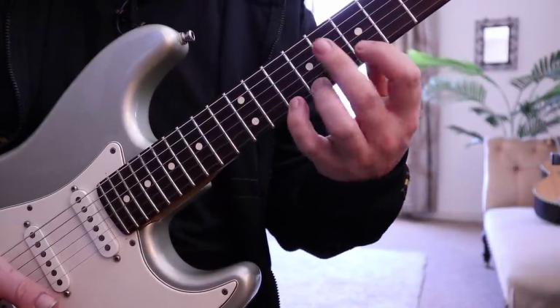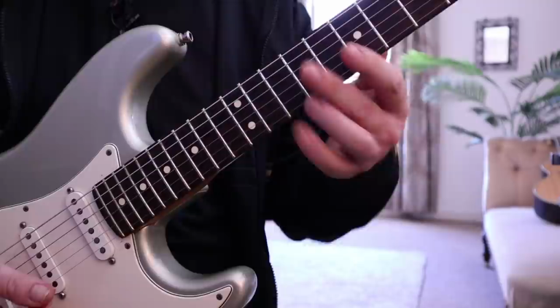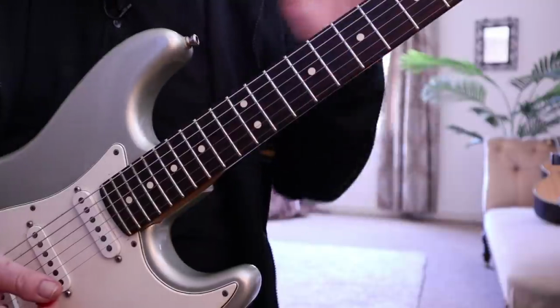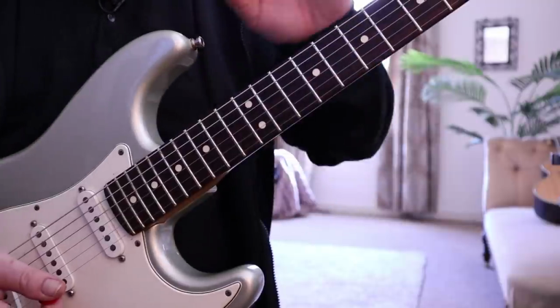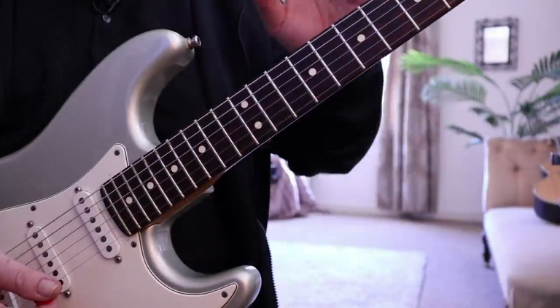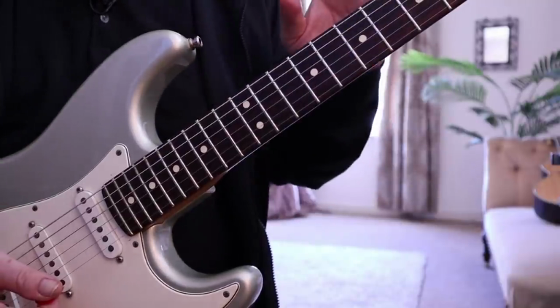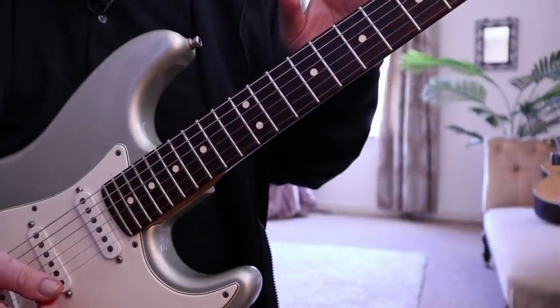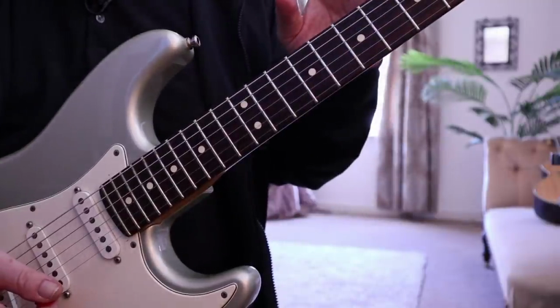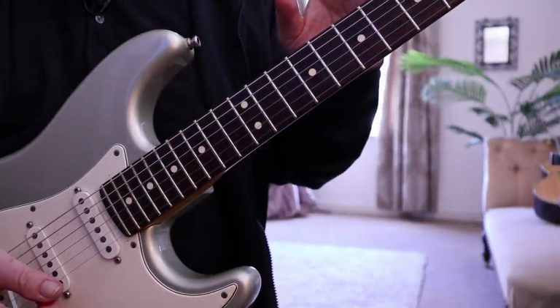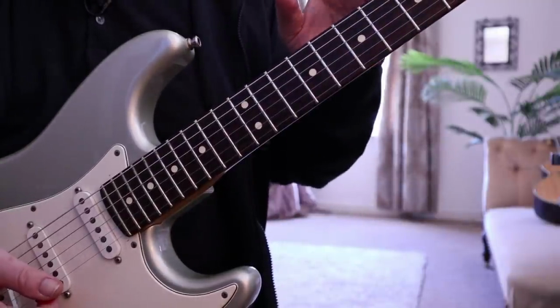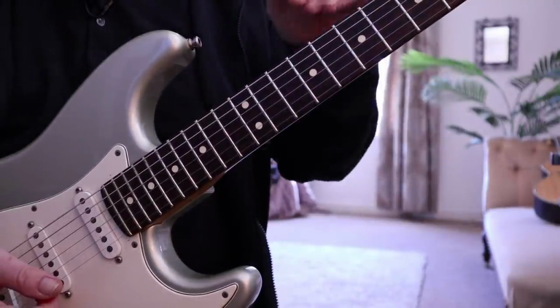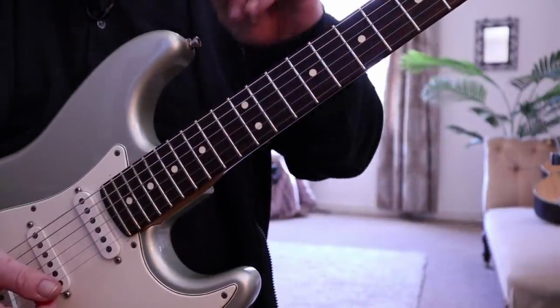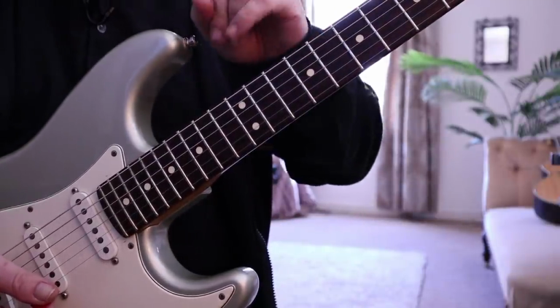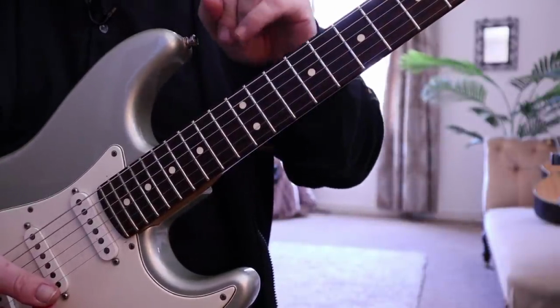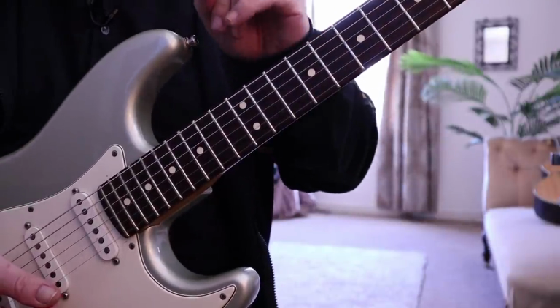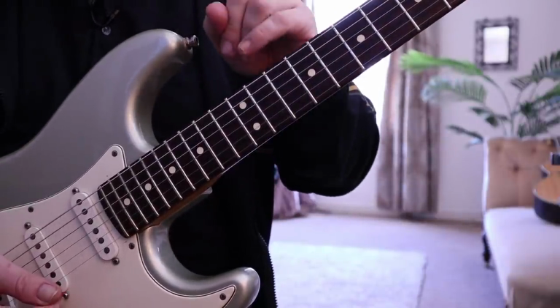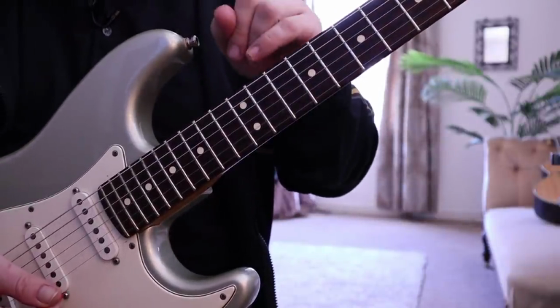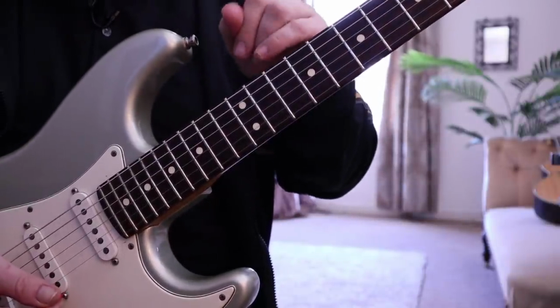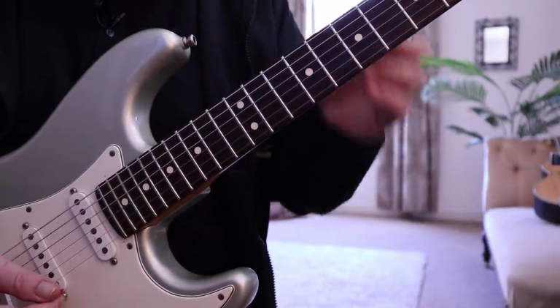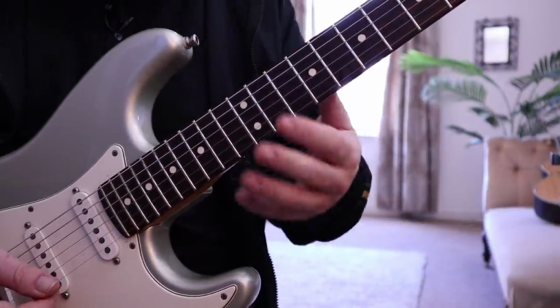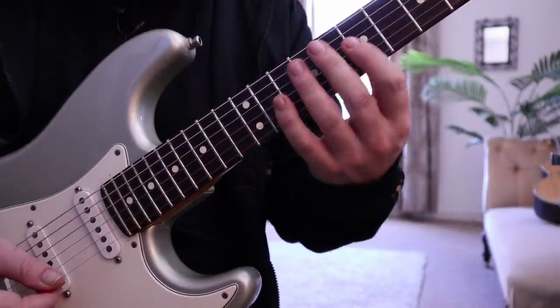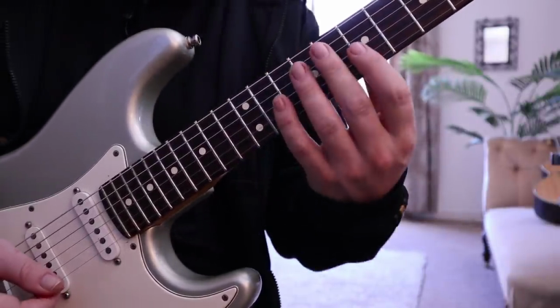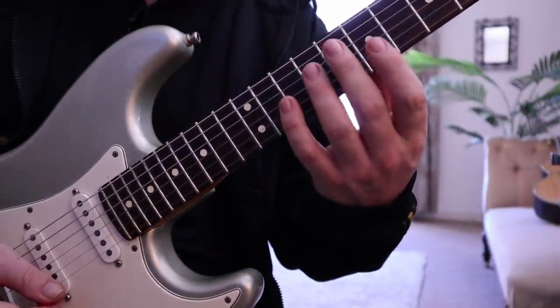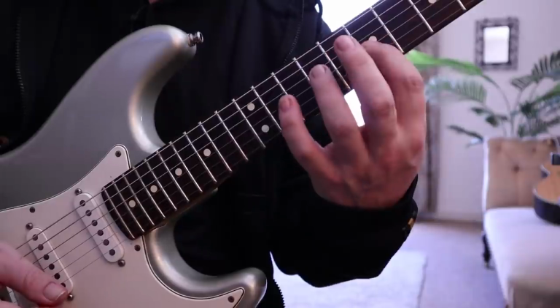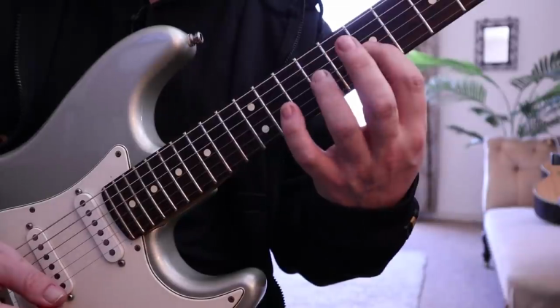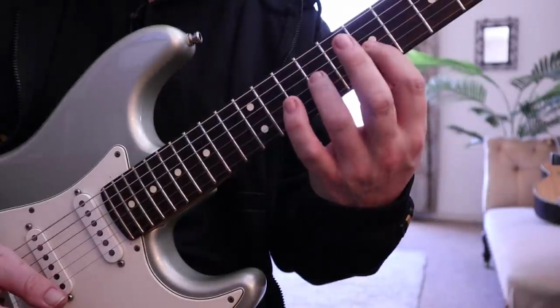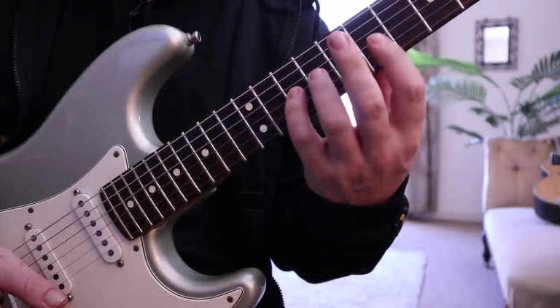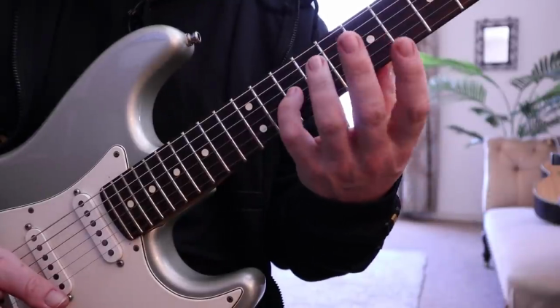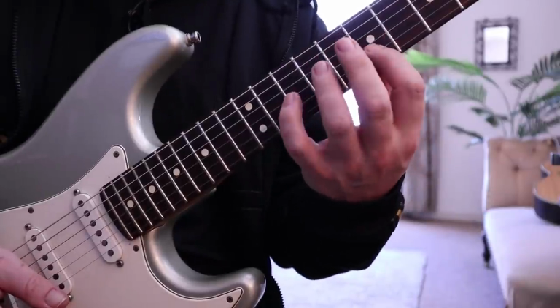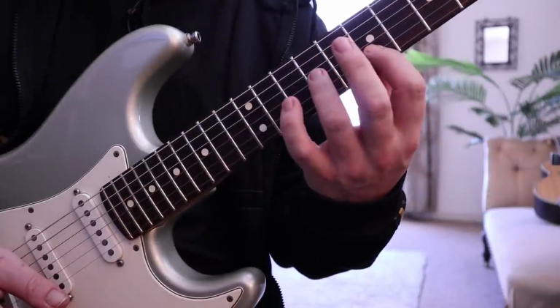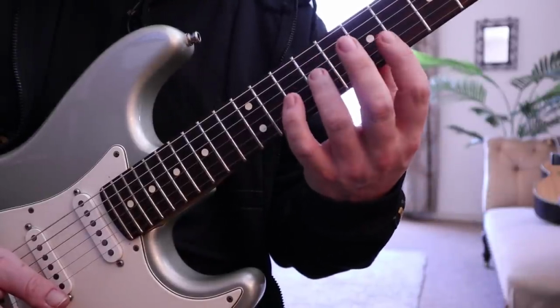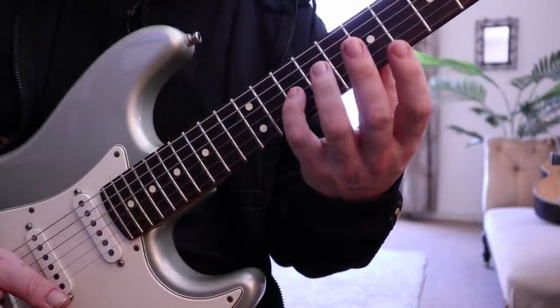I'm not applying the muted legato technique yet — we'll look at that in a minute. So get the pattern down first.